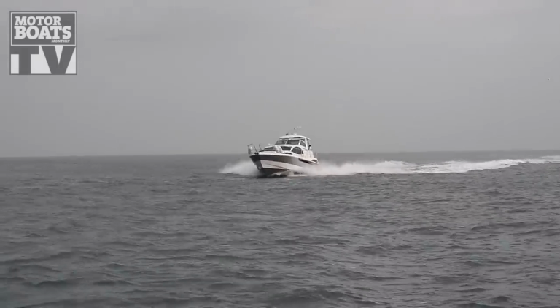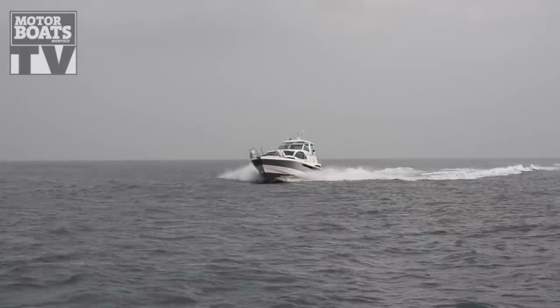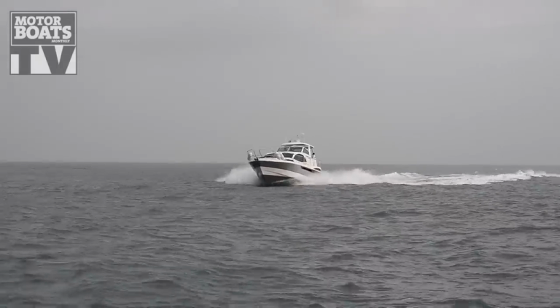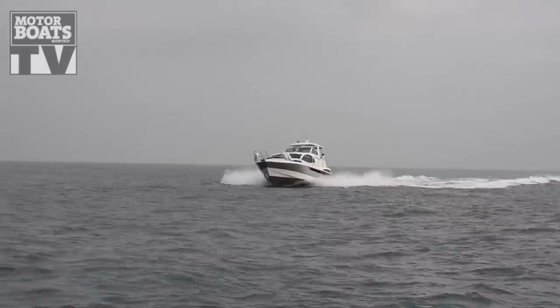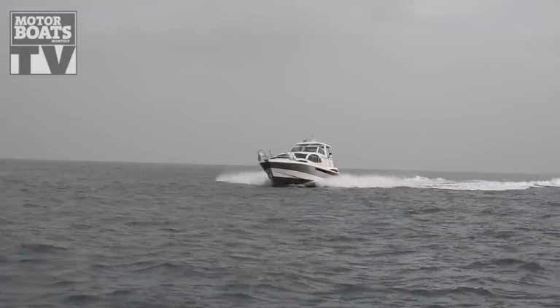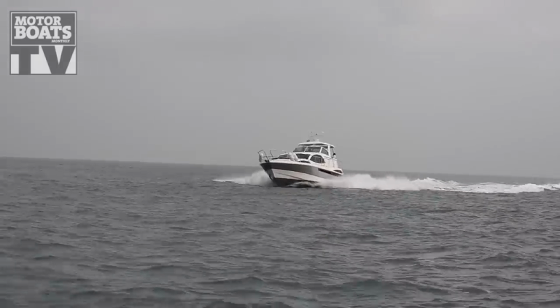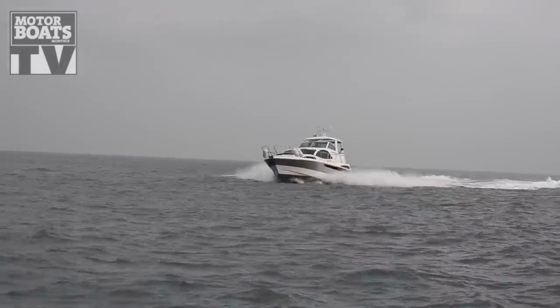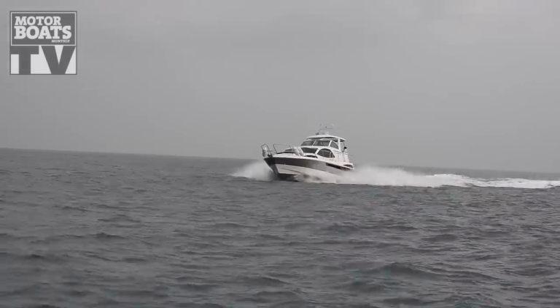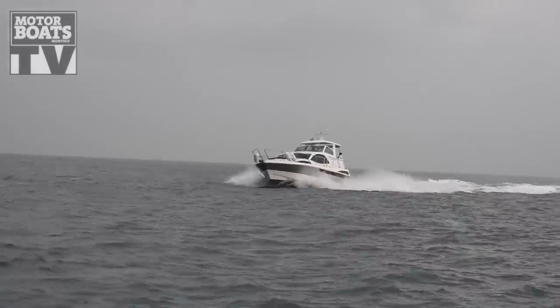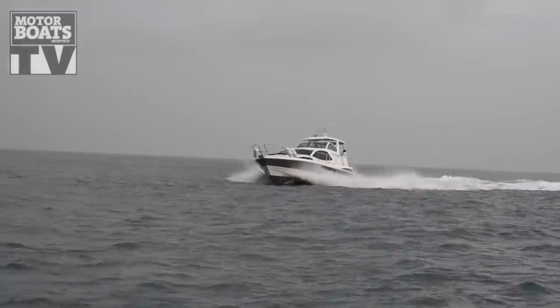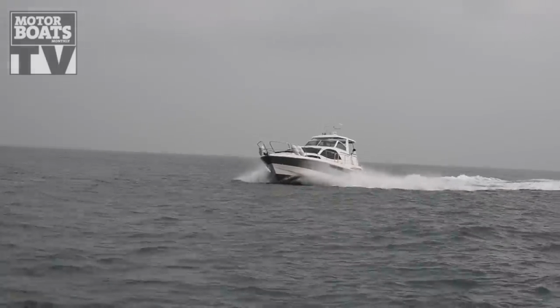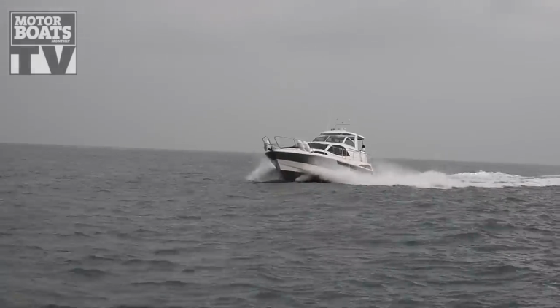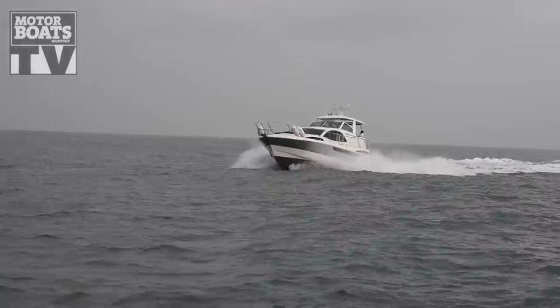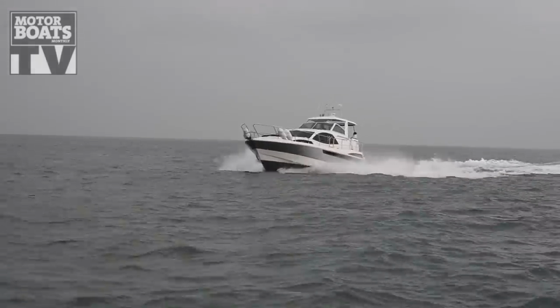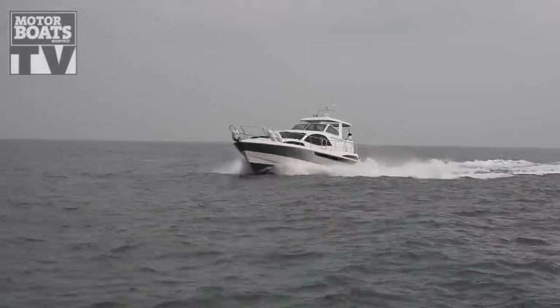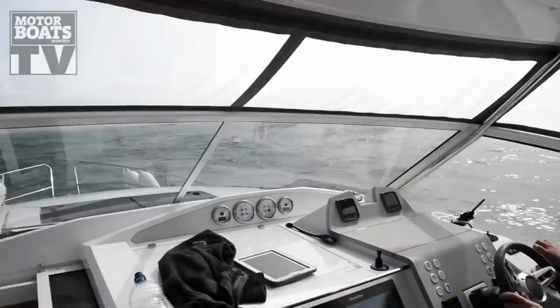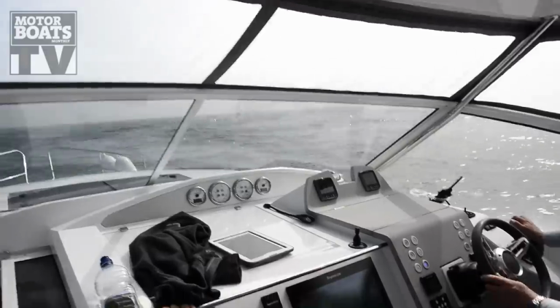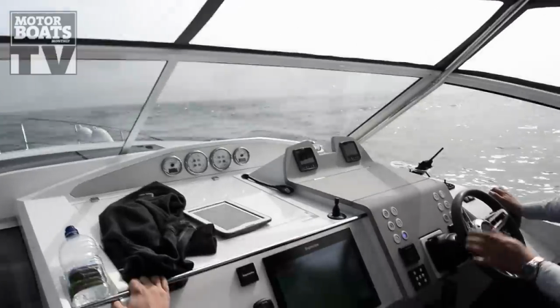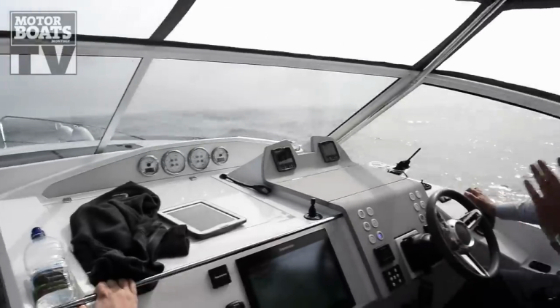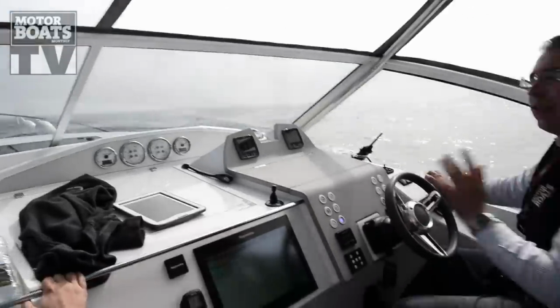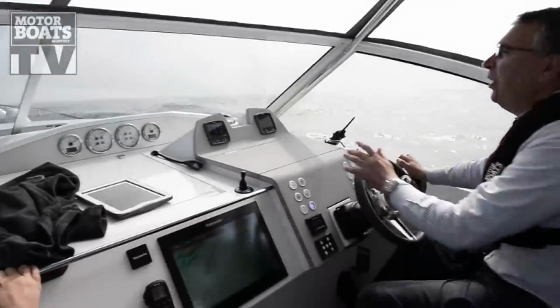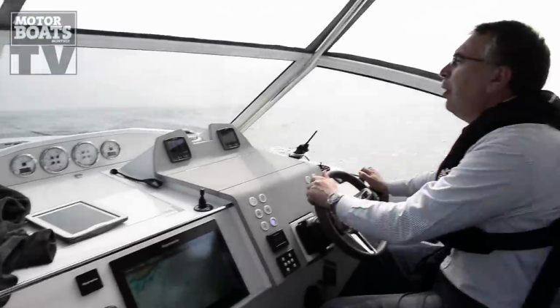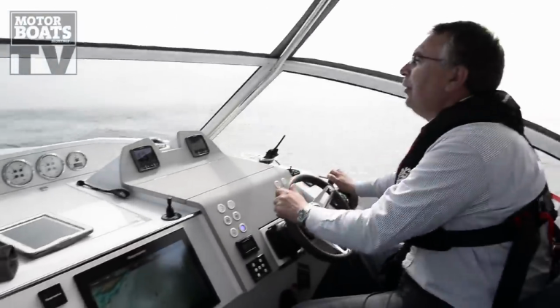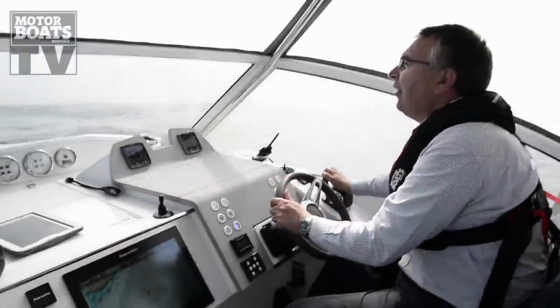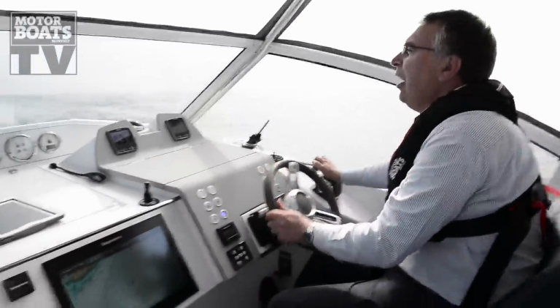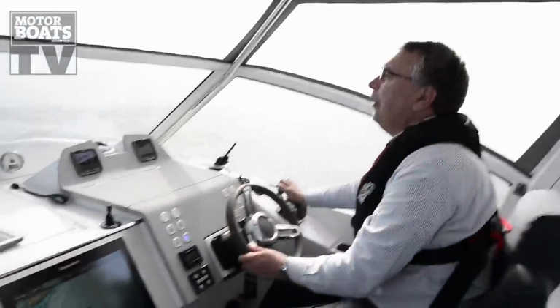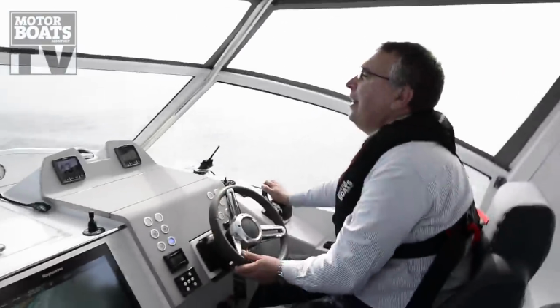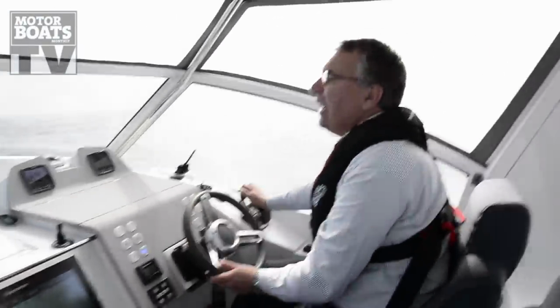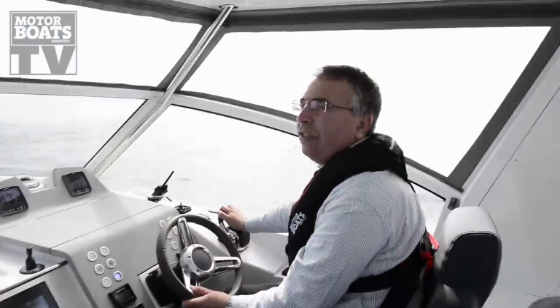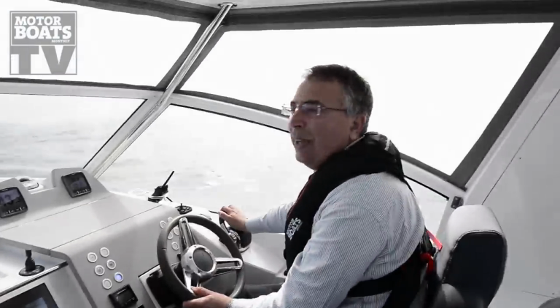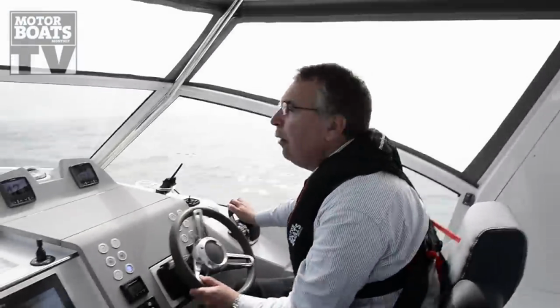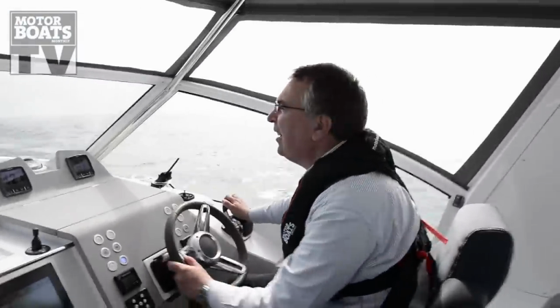It's a semi-displacement boat and what that means is it does tend to cut through the water rather than over it, and it can also be a lot better in conditions like these.